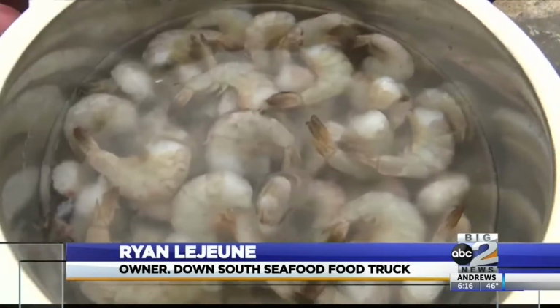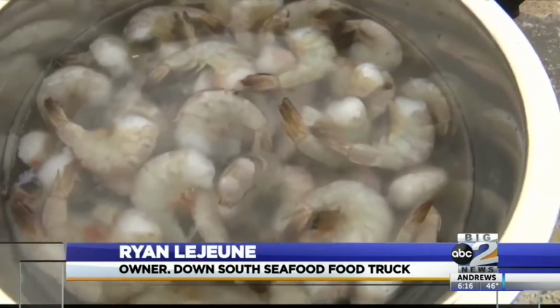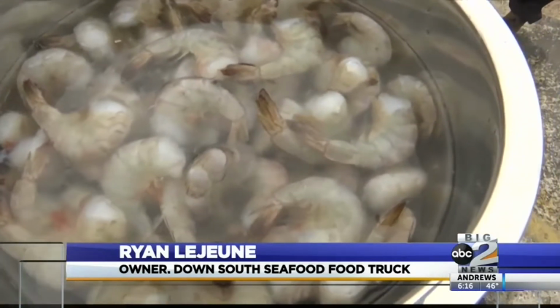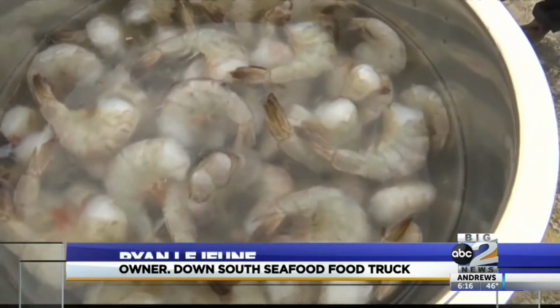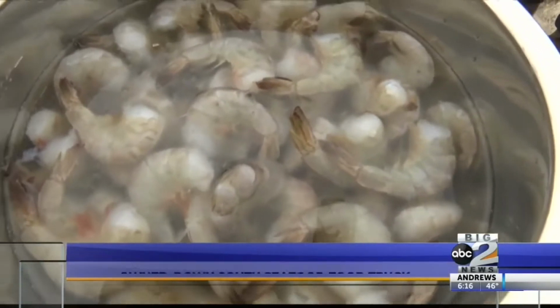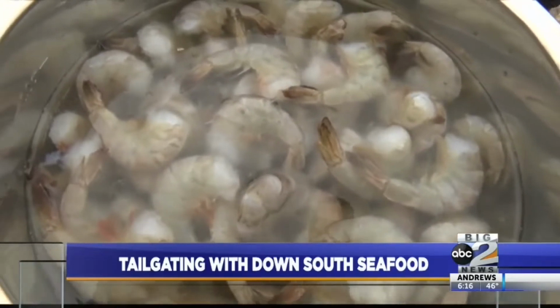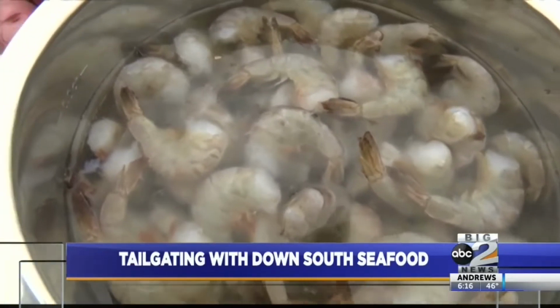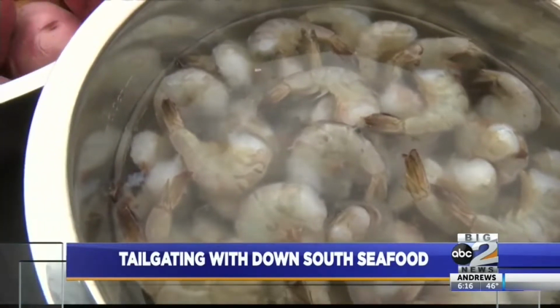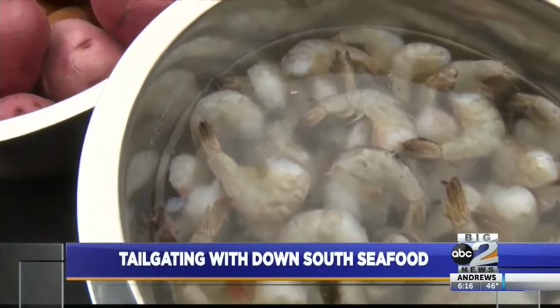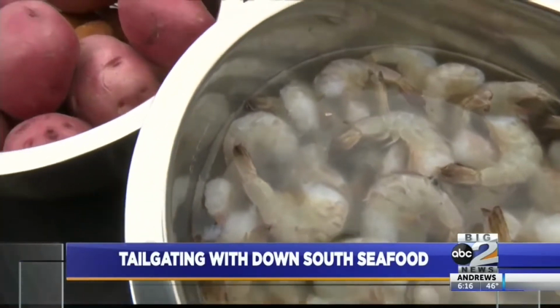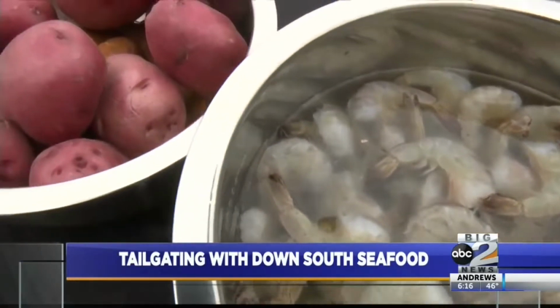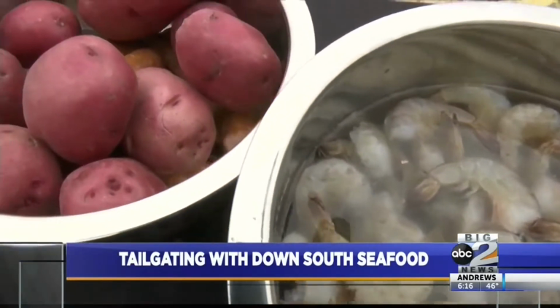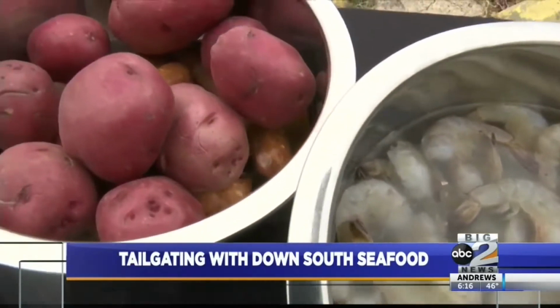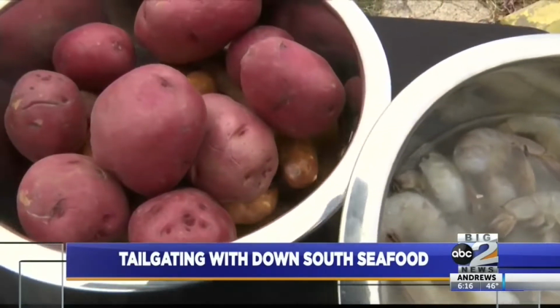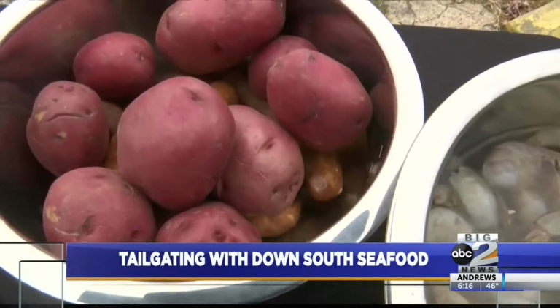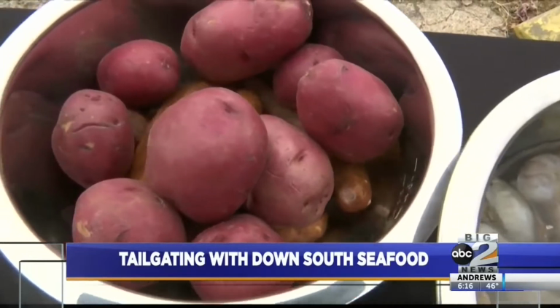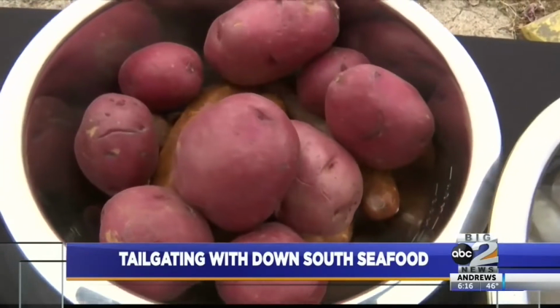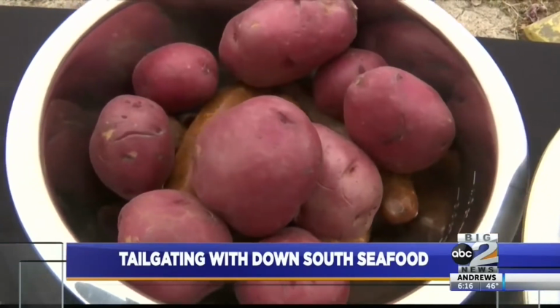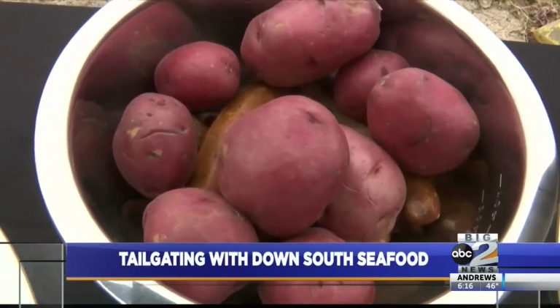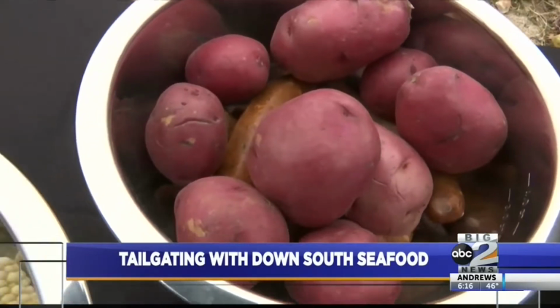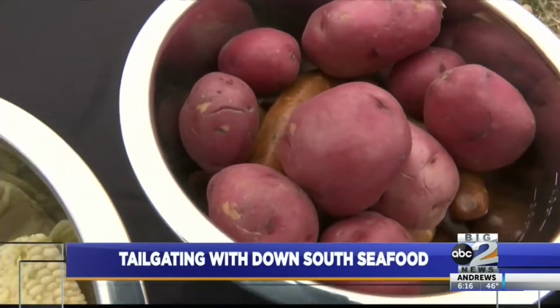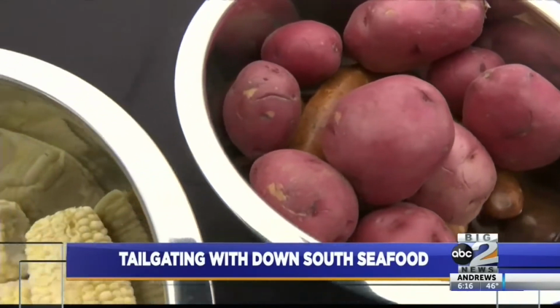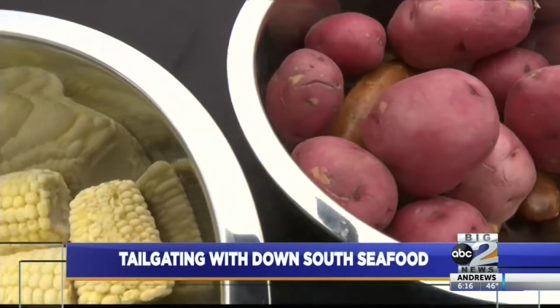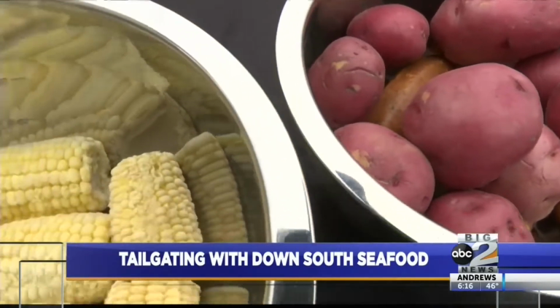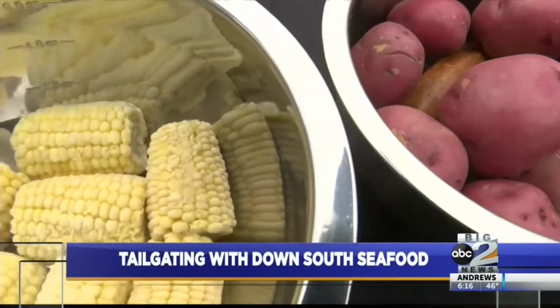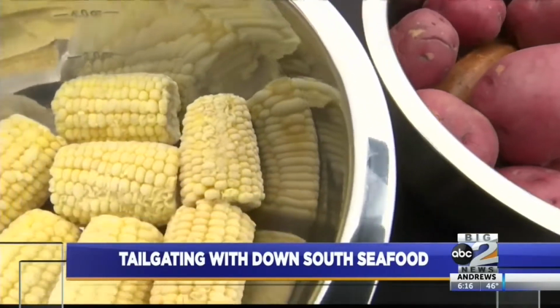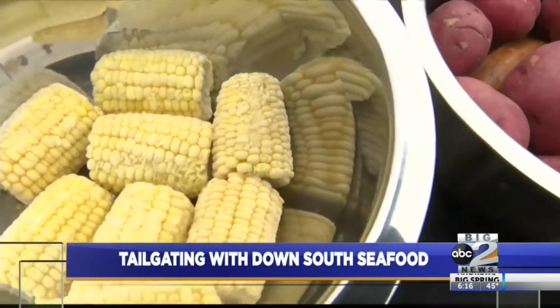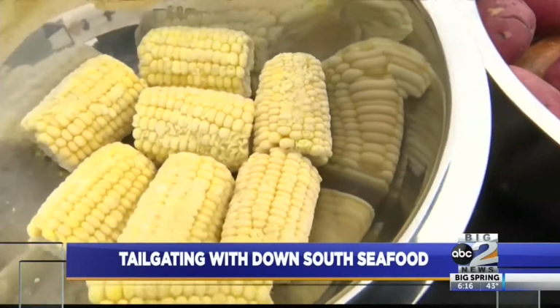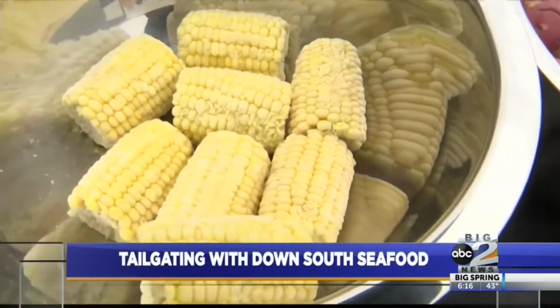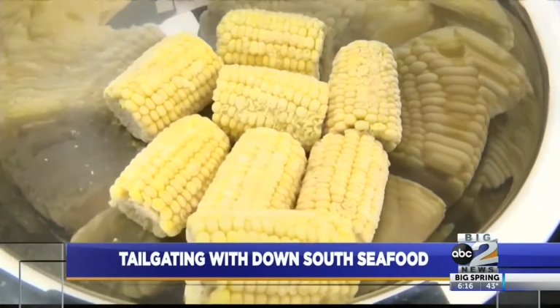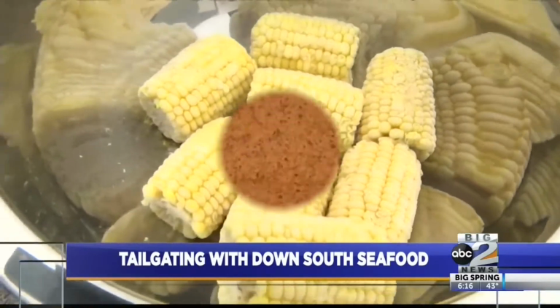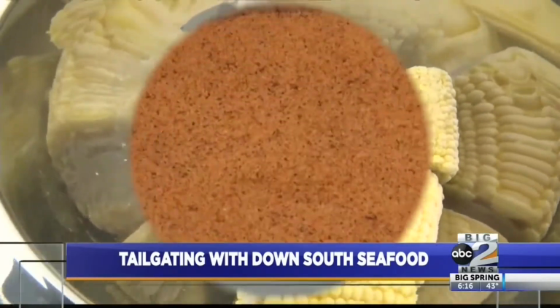We've got some fresh shrimp right here, we've got some potatoes, we've got some corn, and we've got some seasoning, some butter, and some more seasoning.